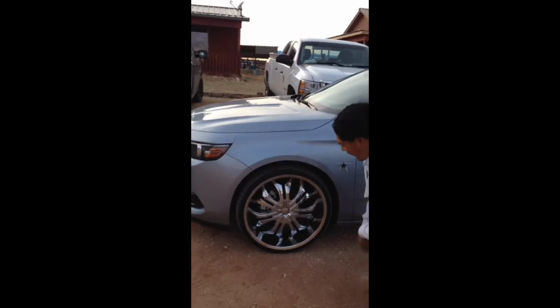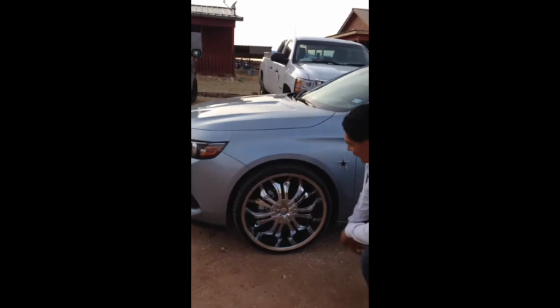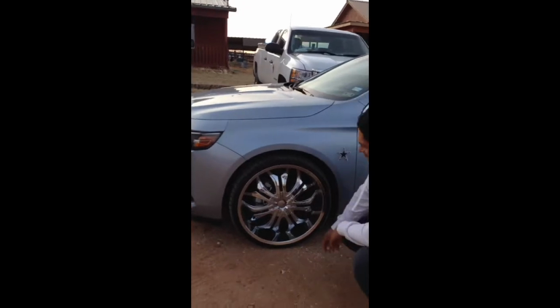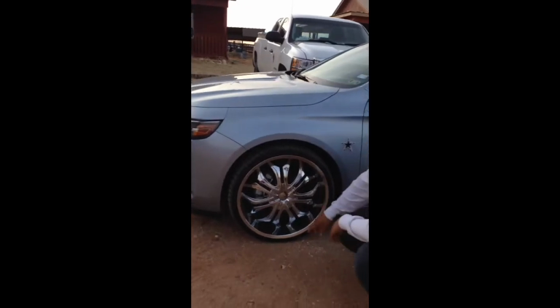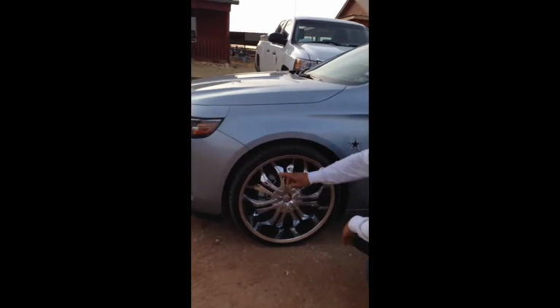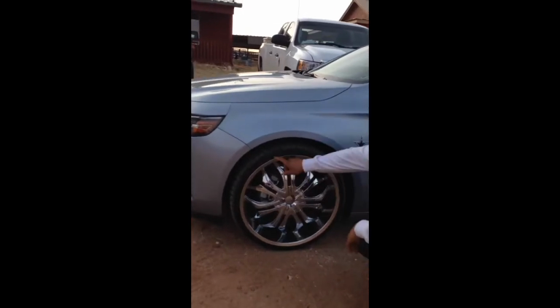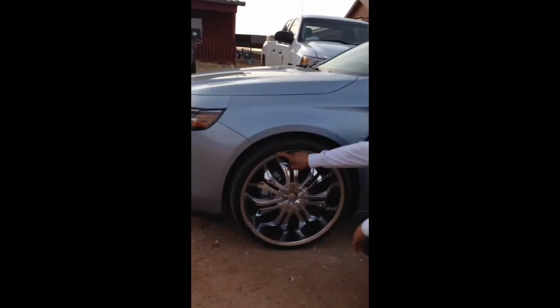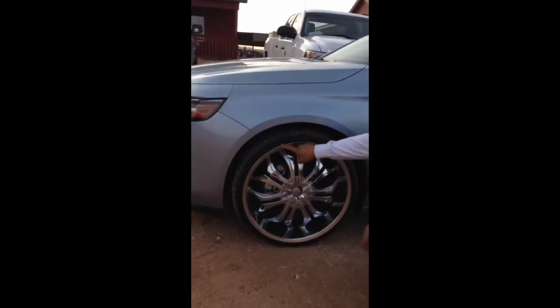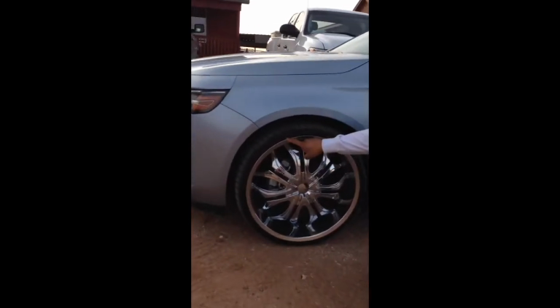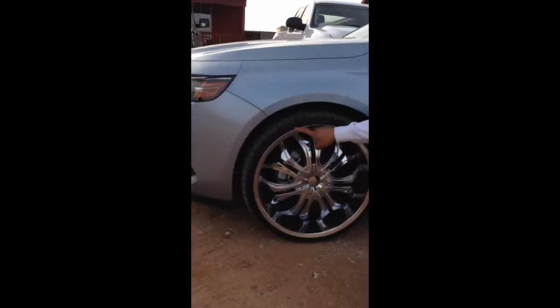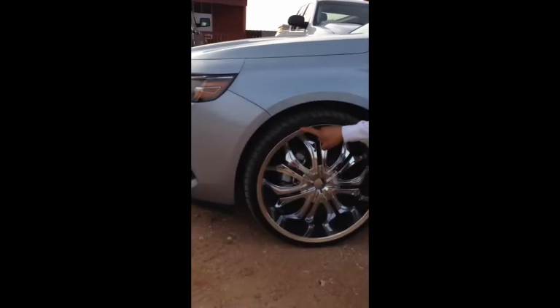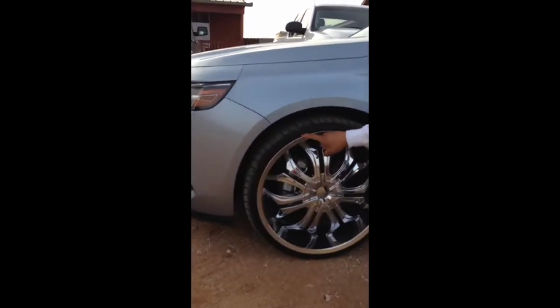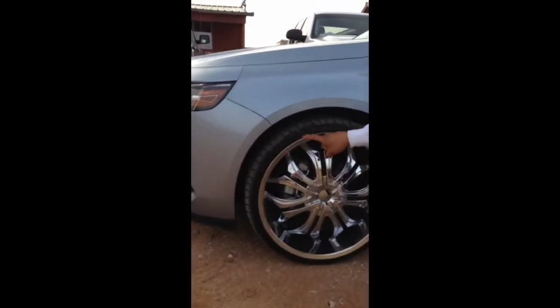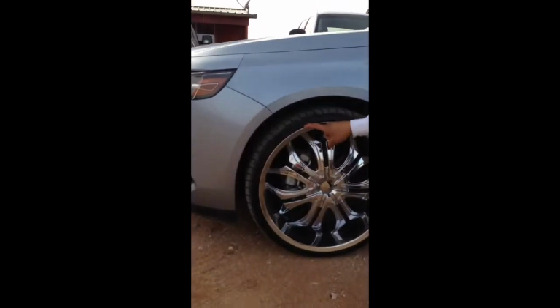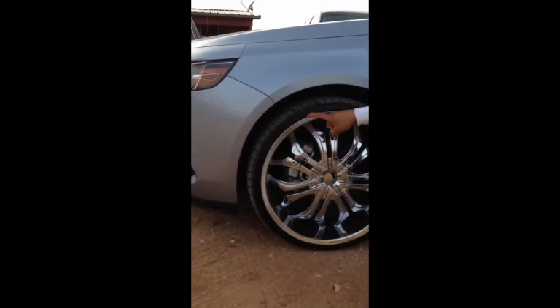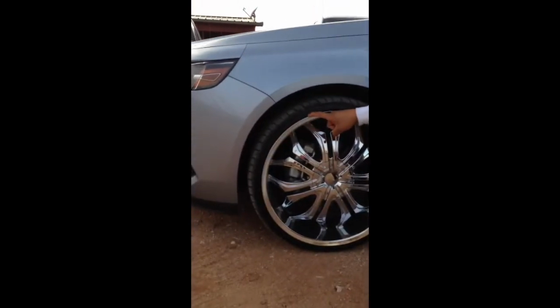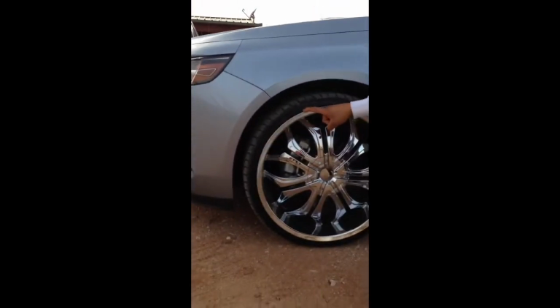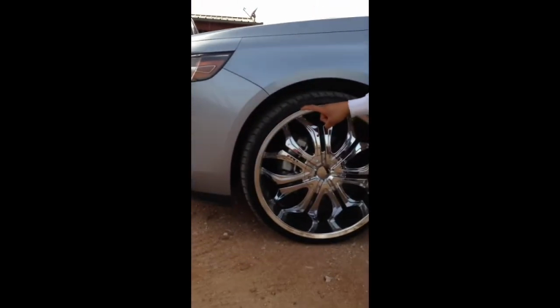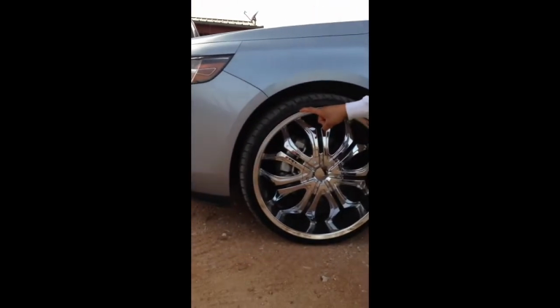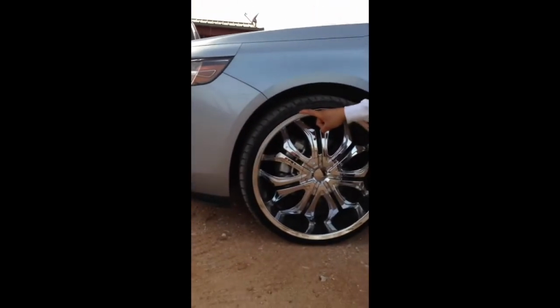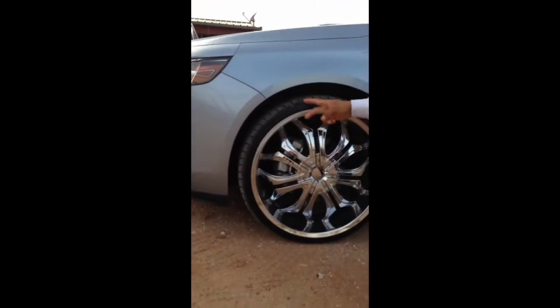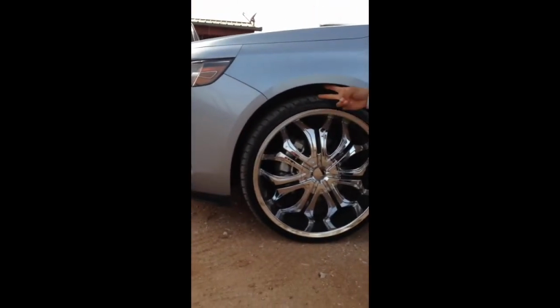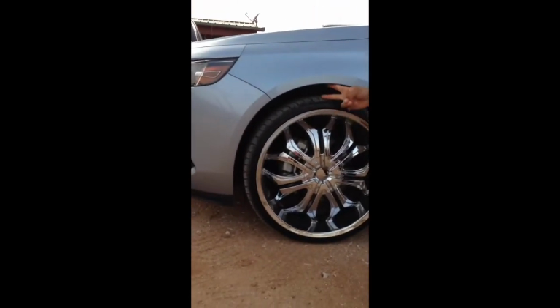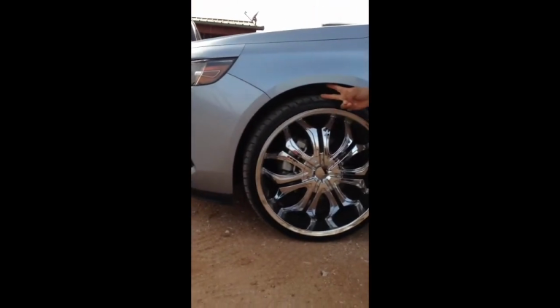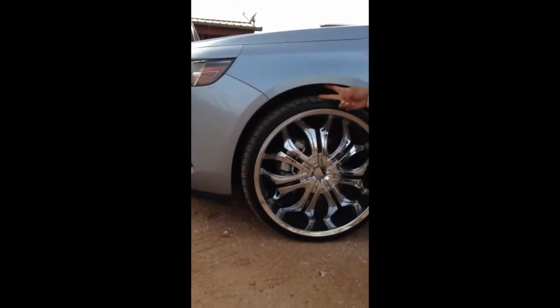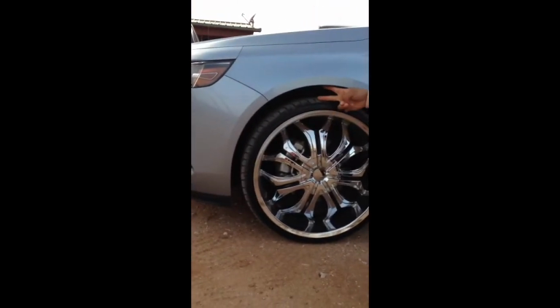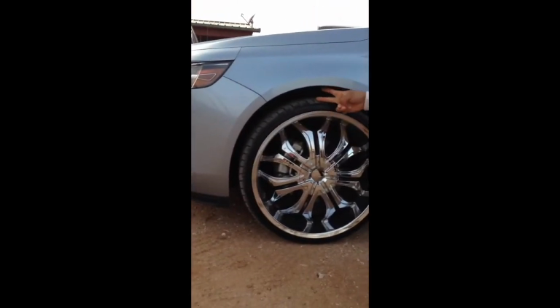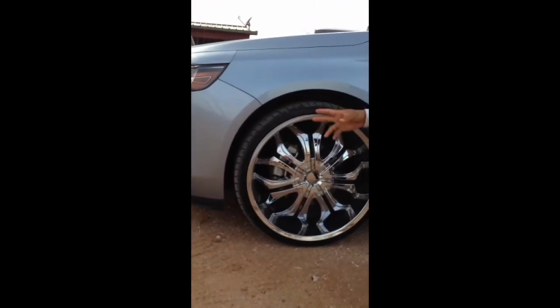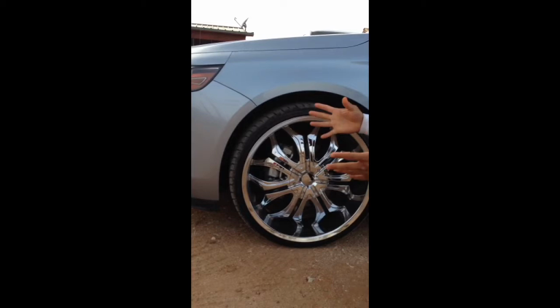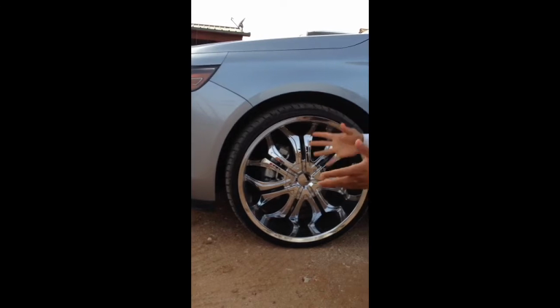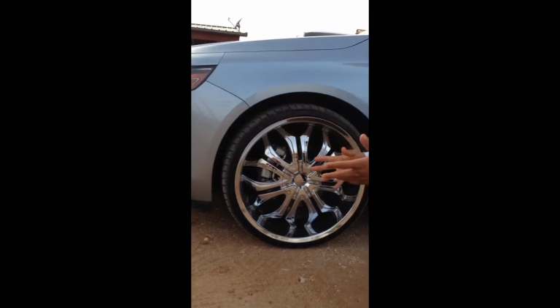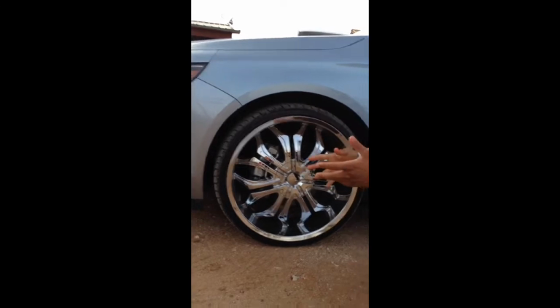As you can see, I got these 235/30 R22's. Got good clearance, no rubbing.